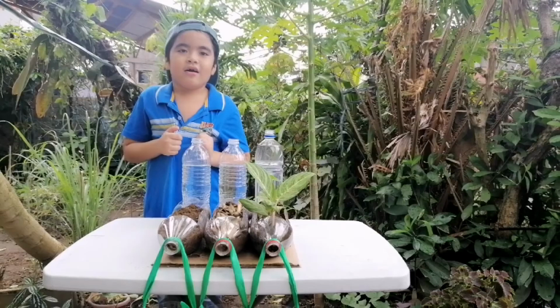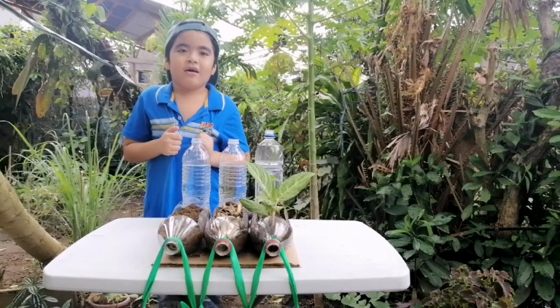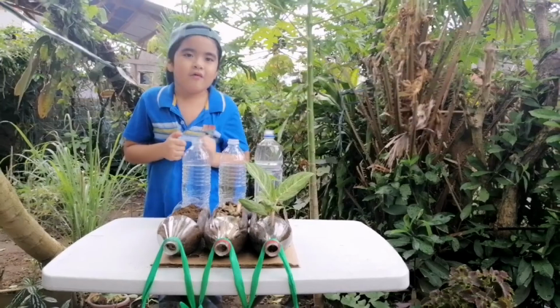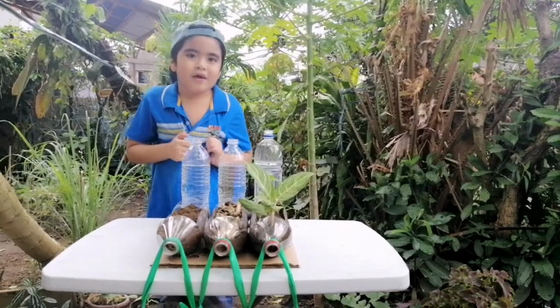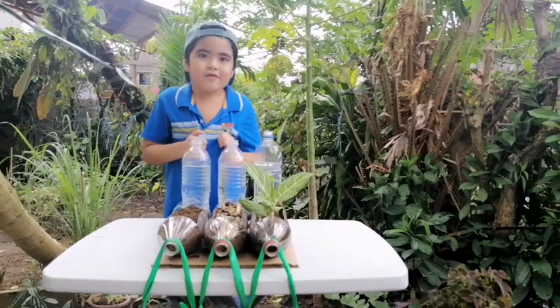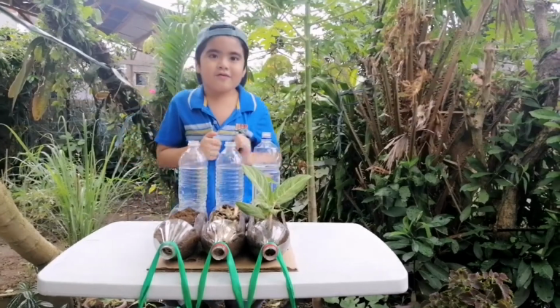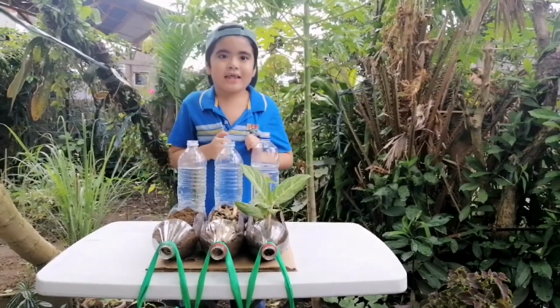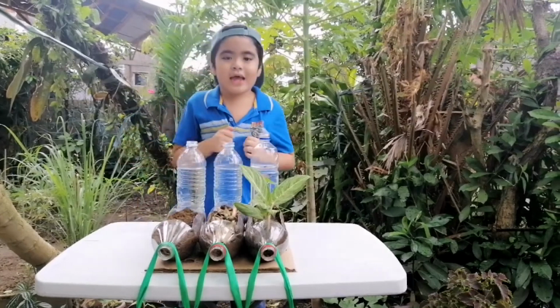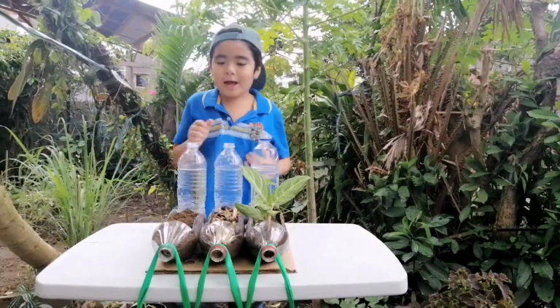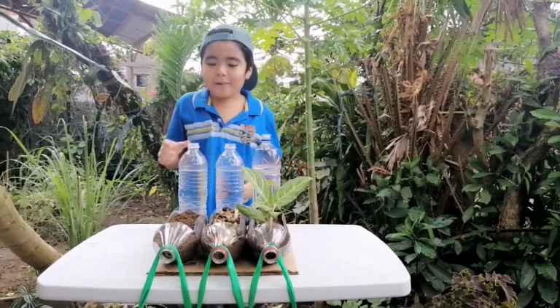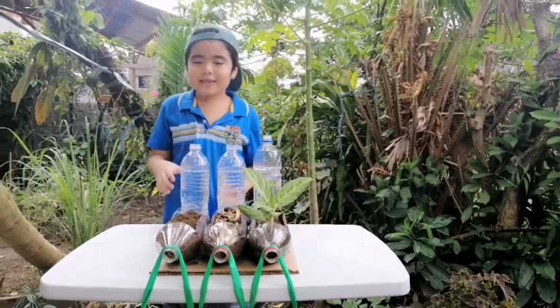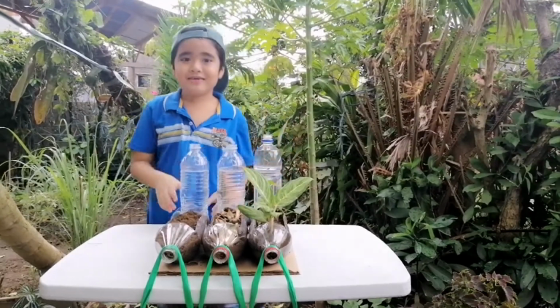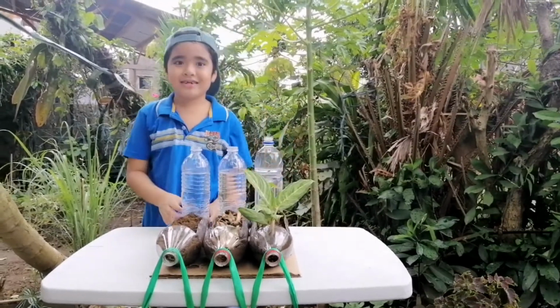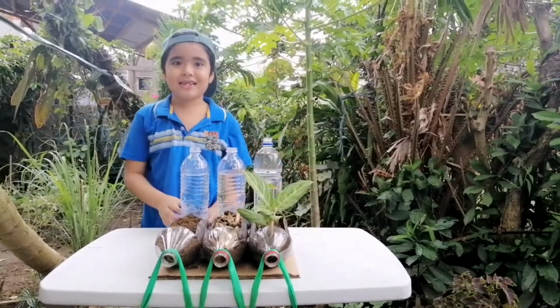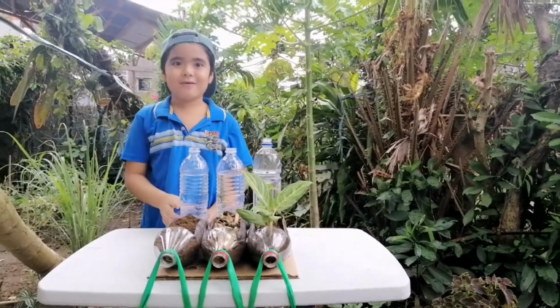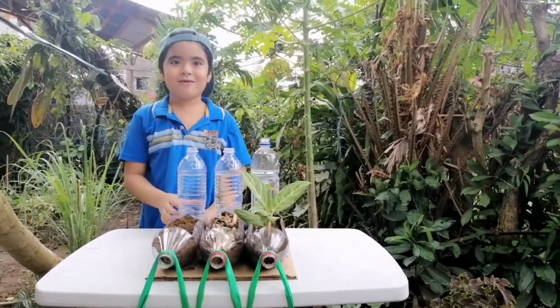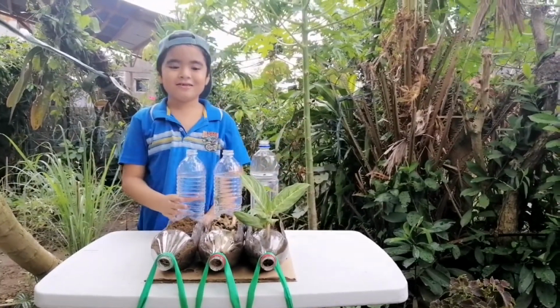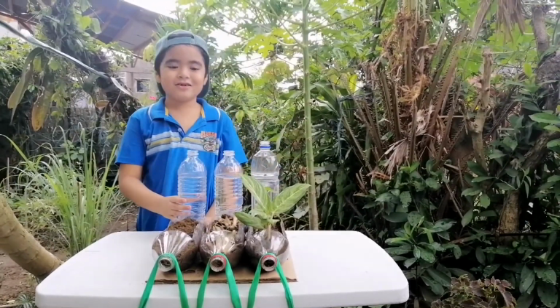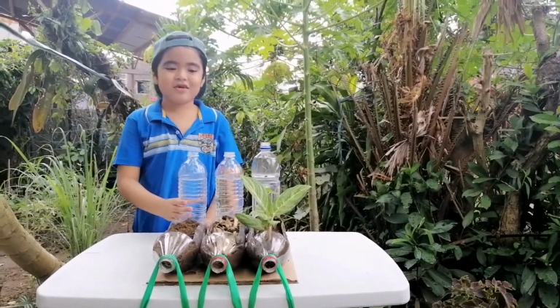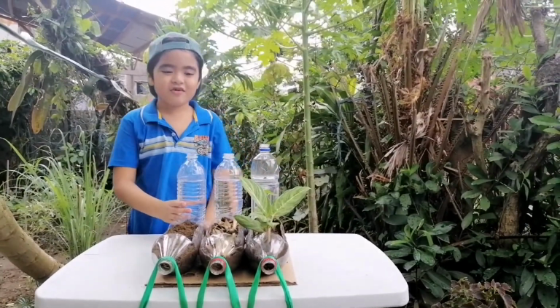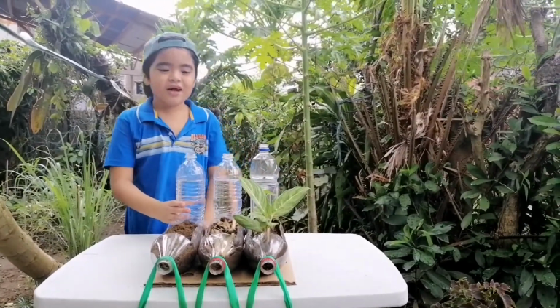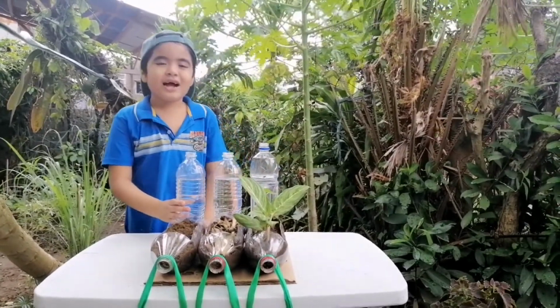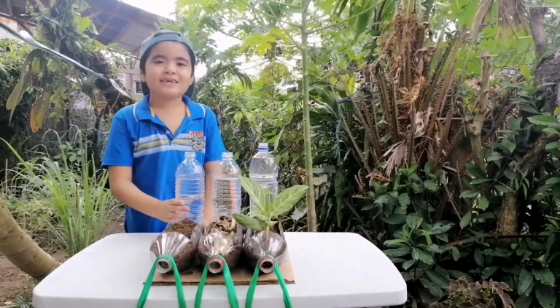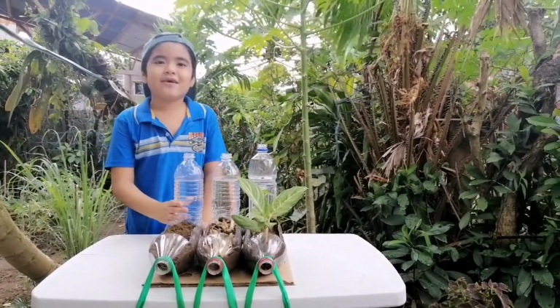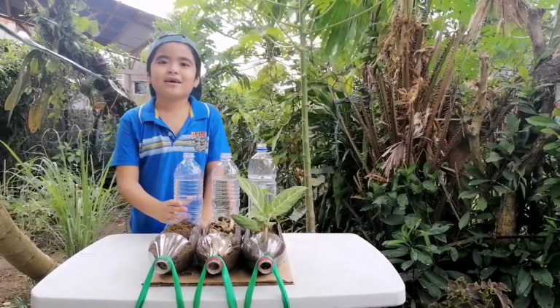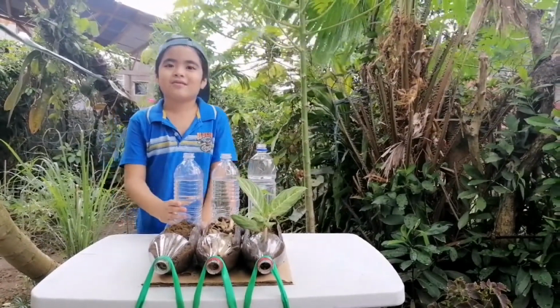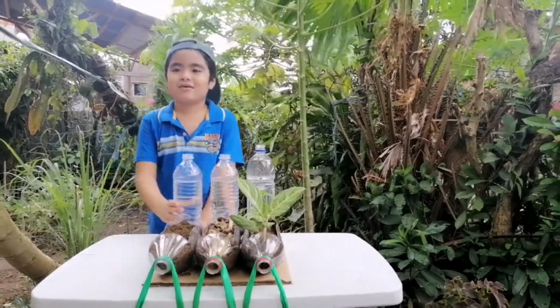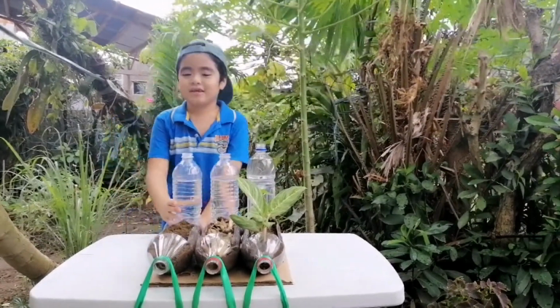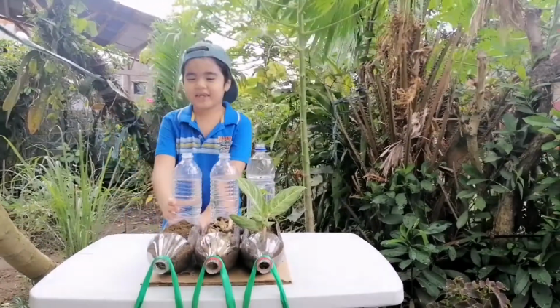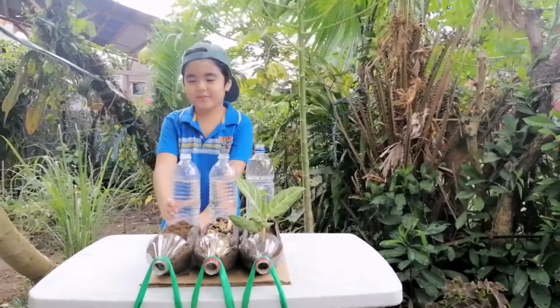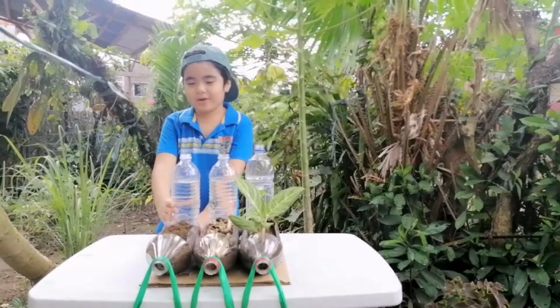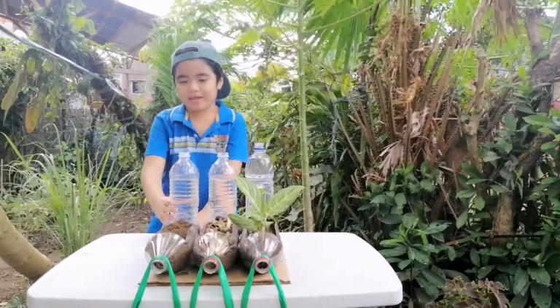Hello everyone, I am Matthew John, and I'm going to show you a soil erosion experiment.